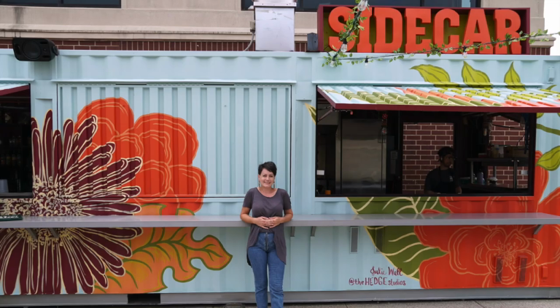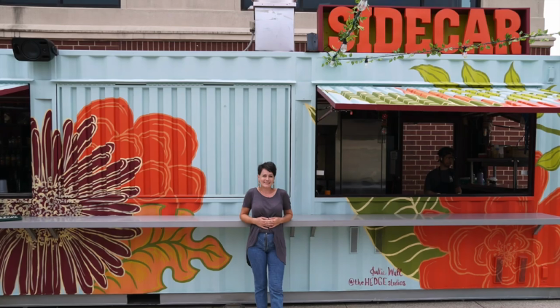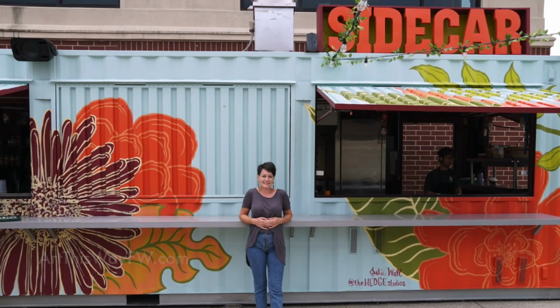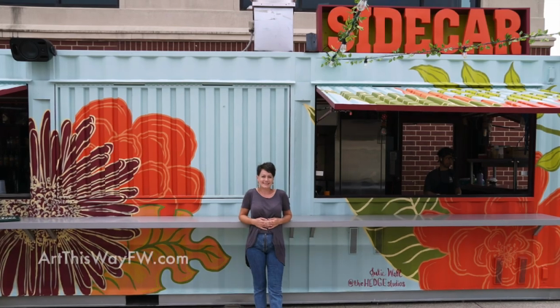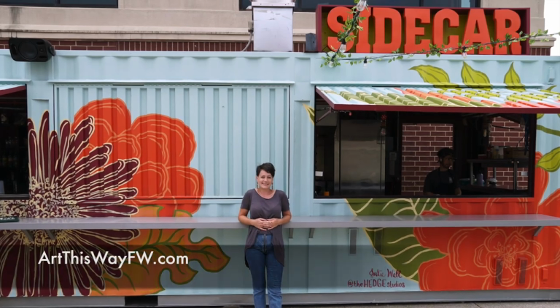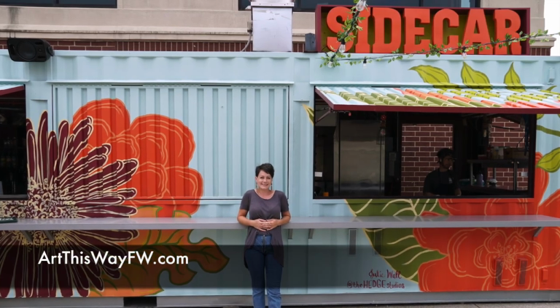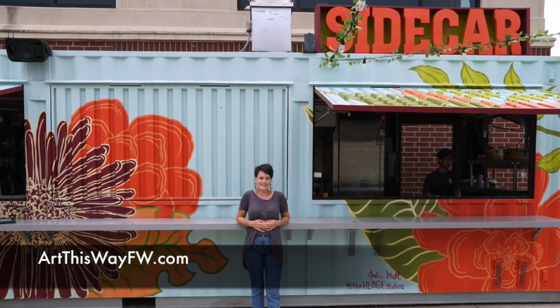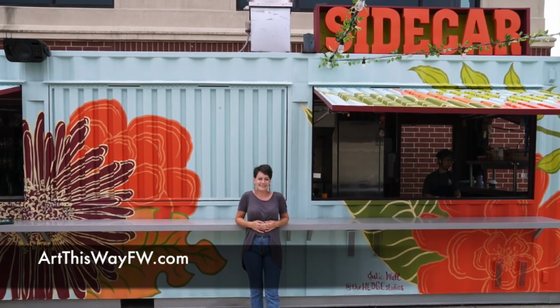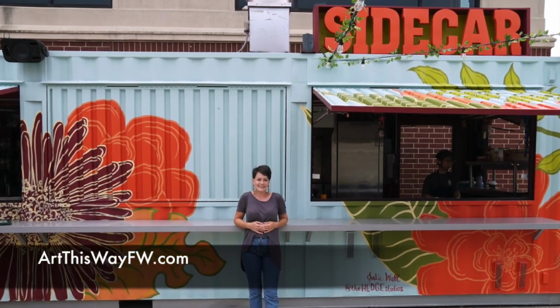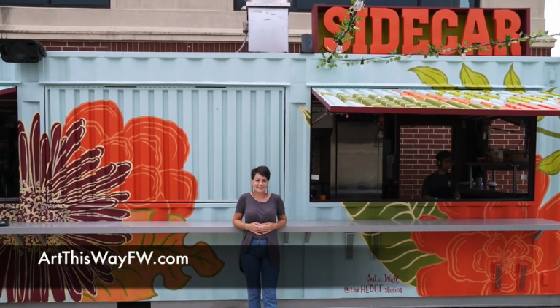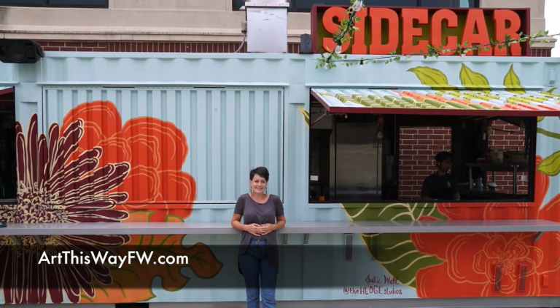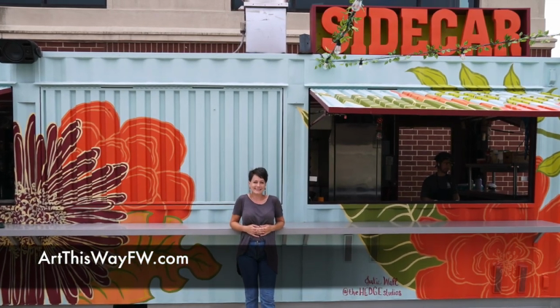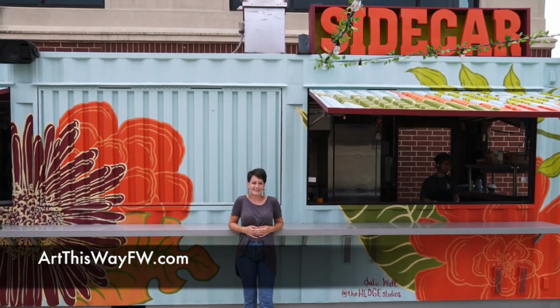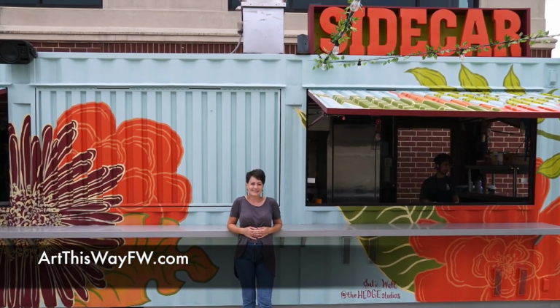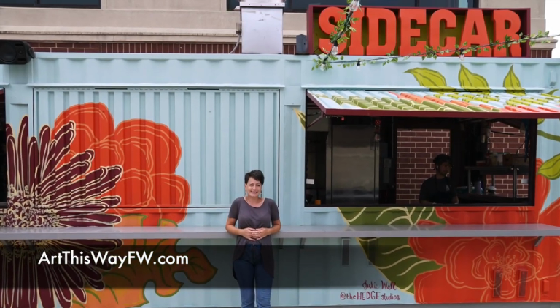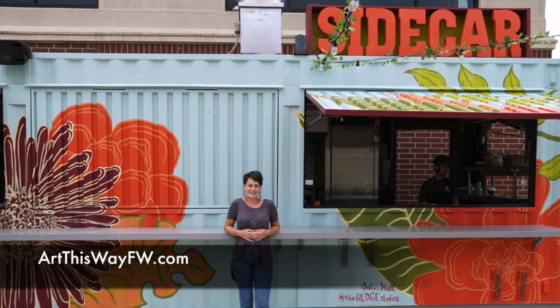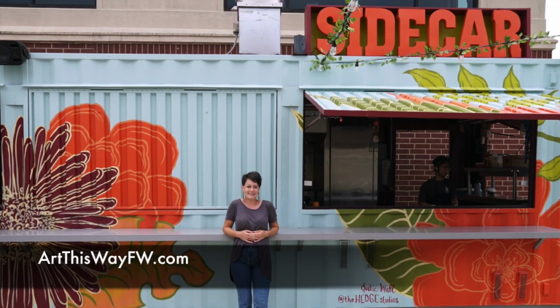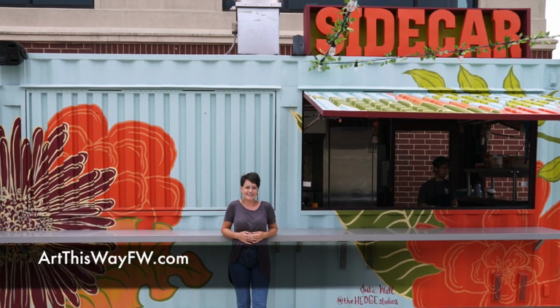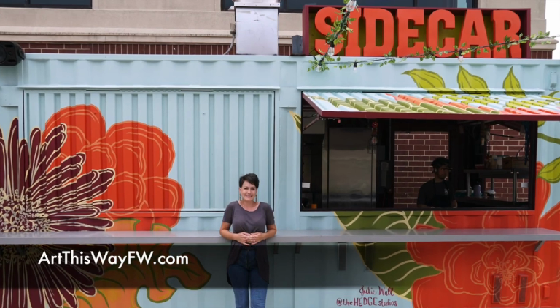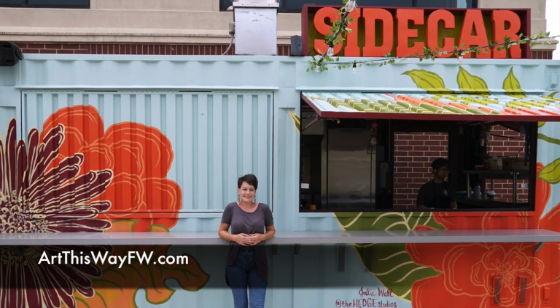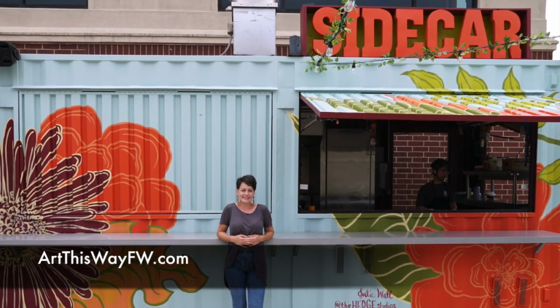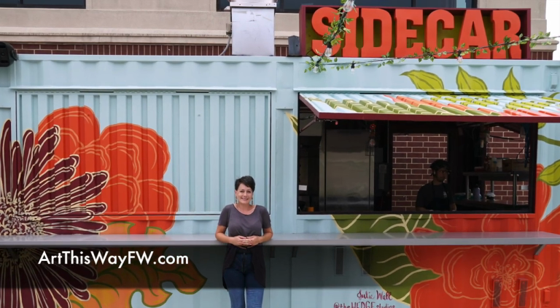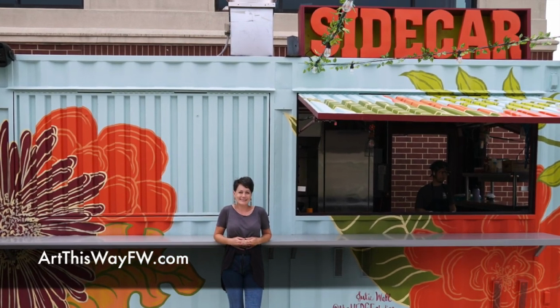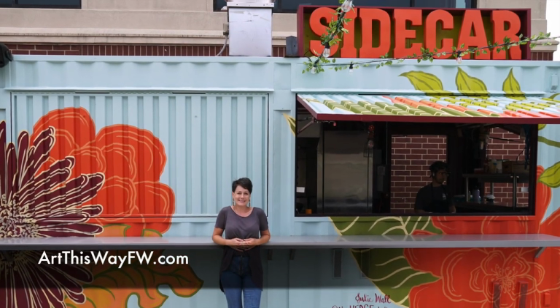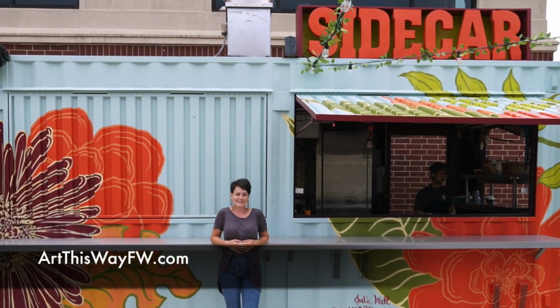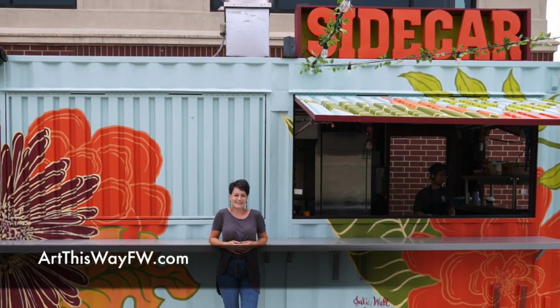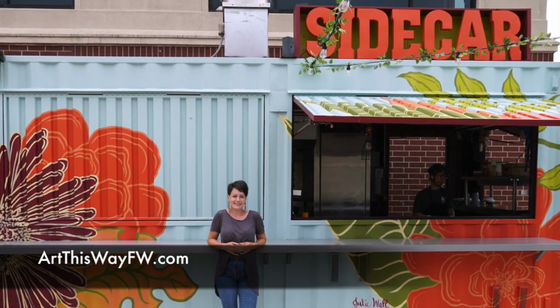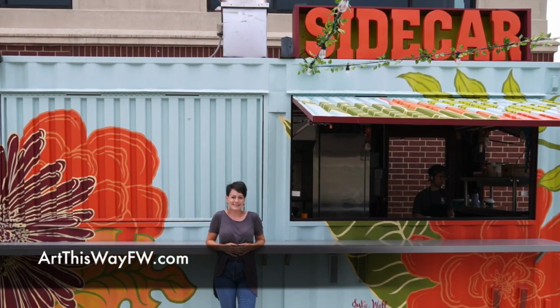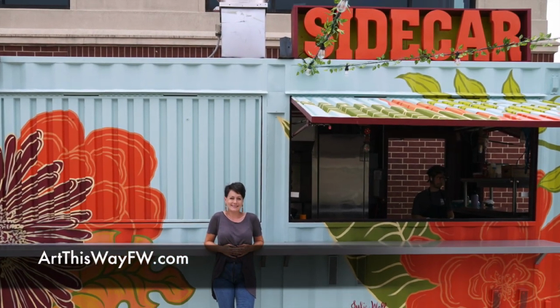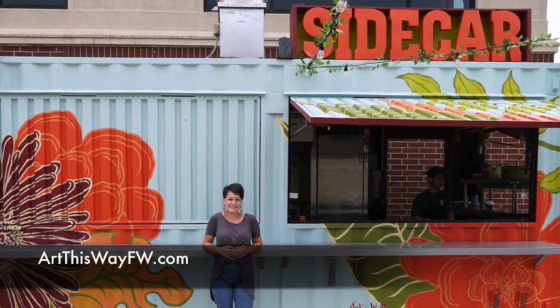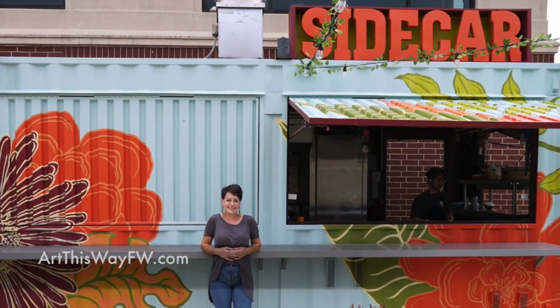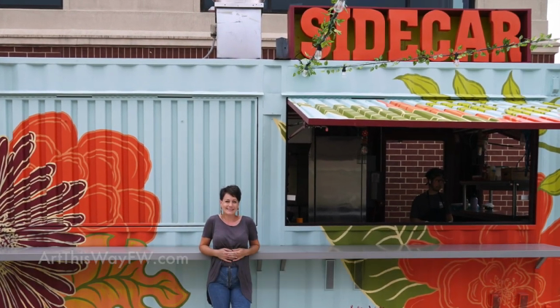For more information about this project and other murals, please visit artthiswayfw.com.